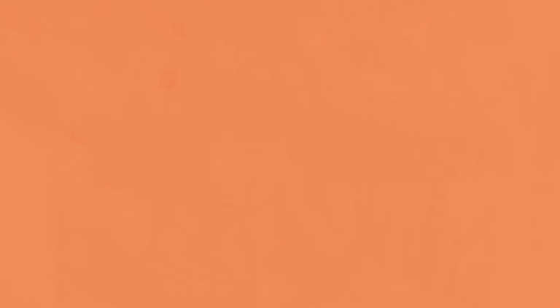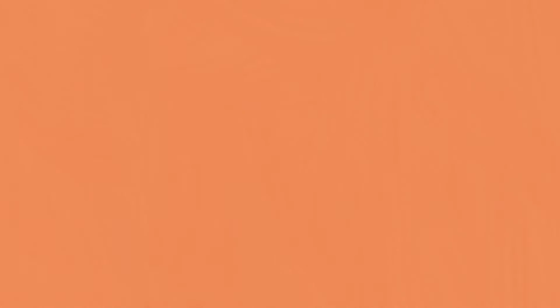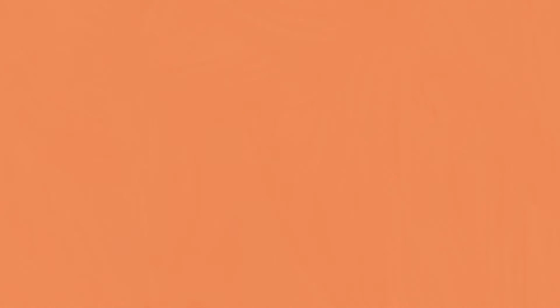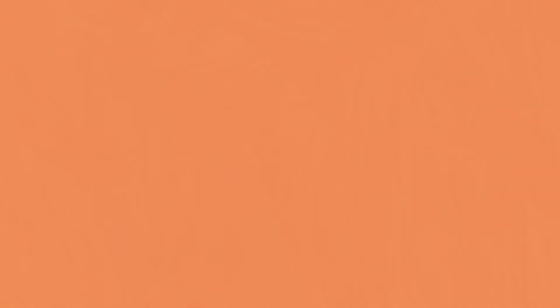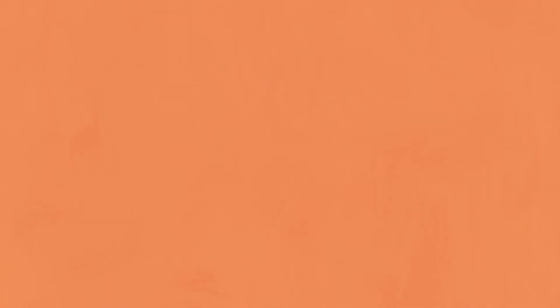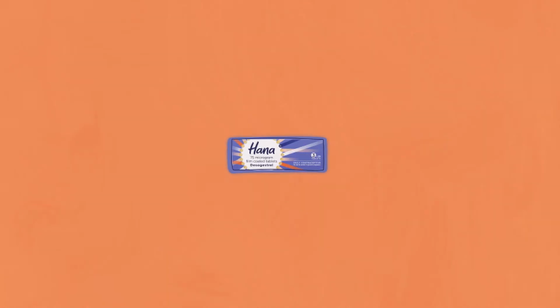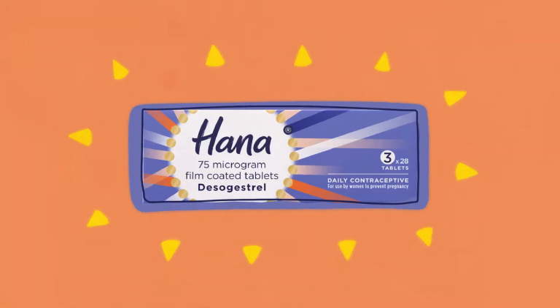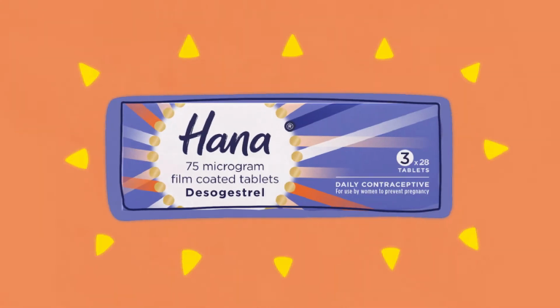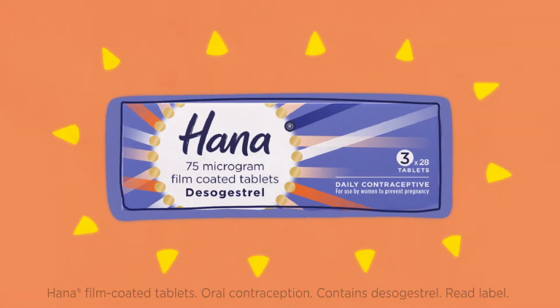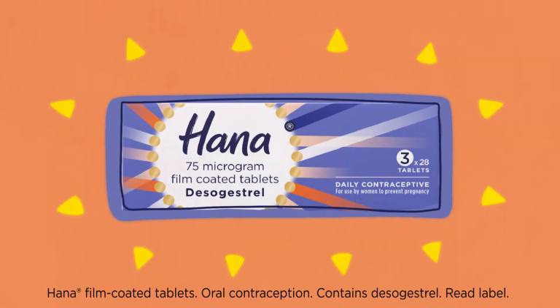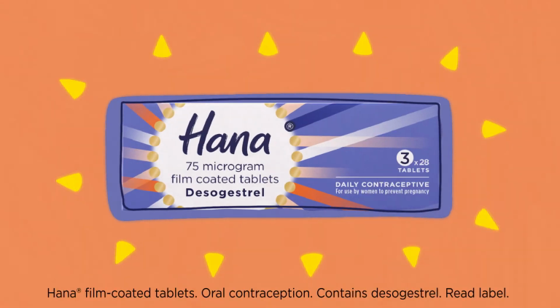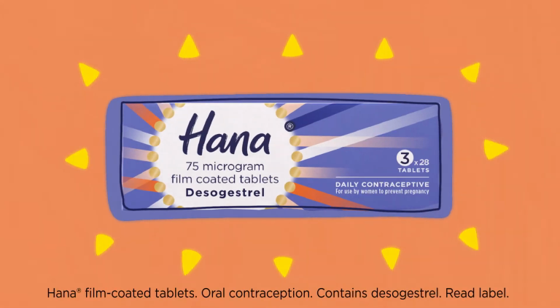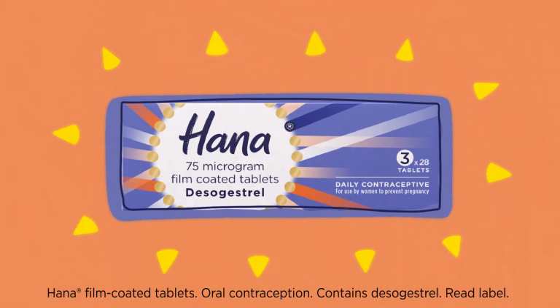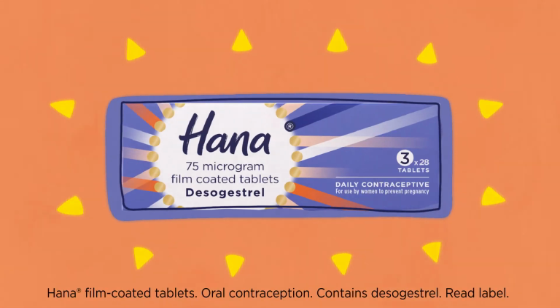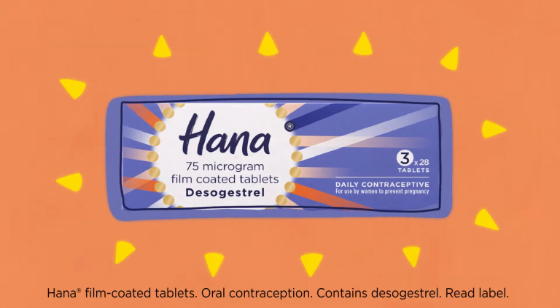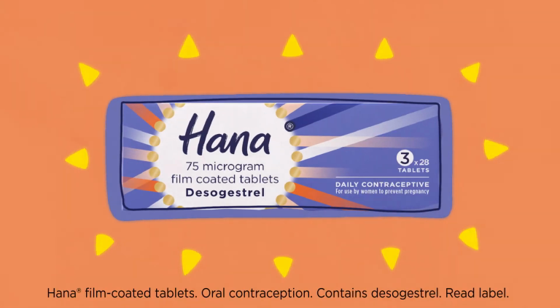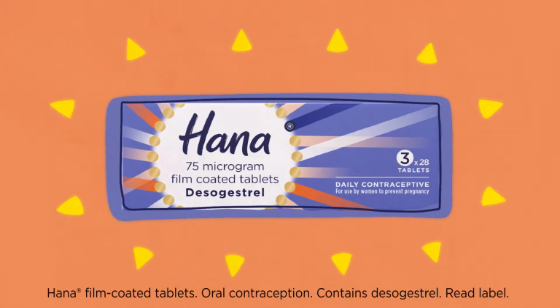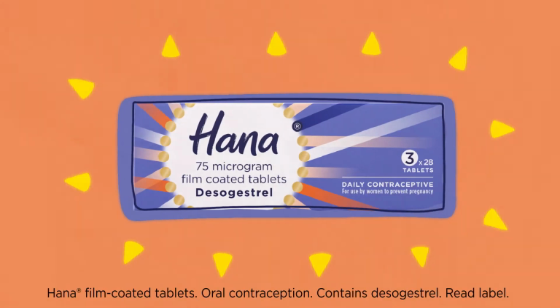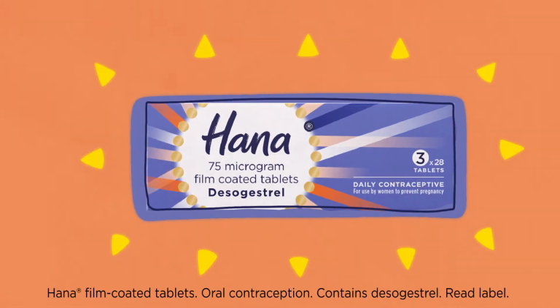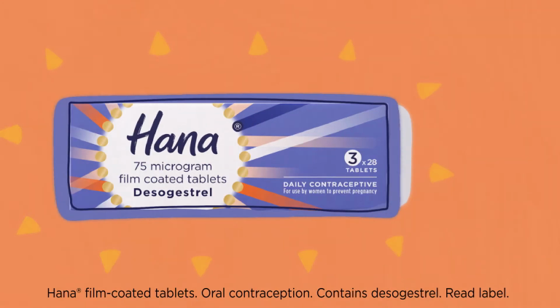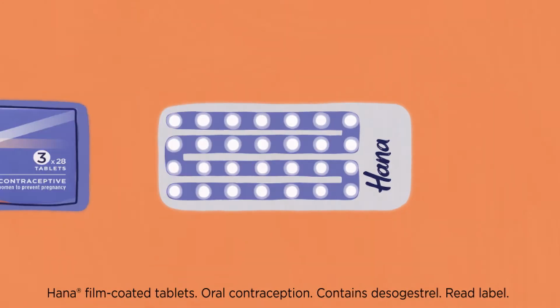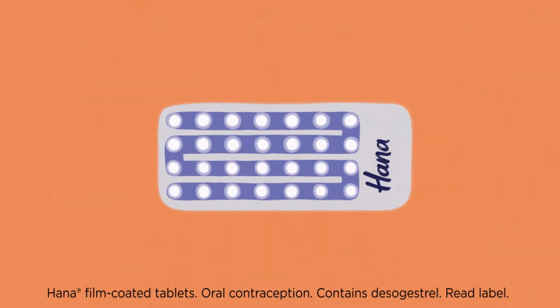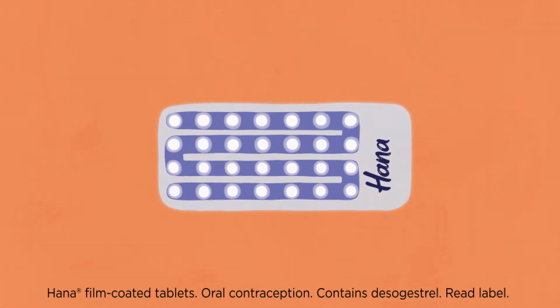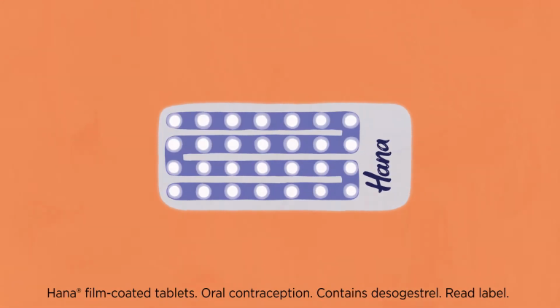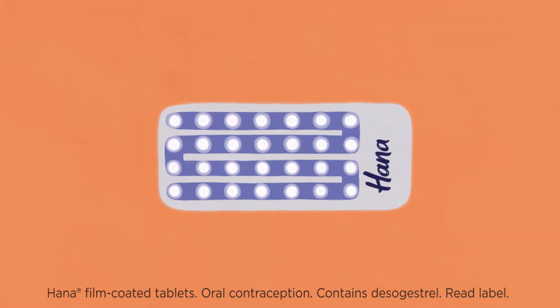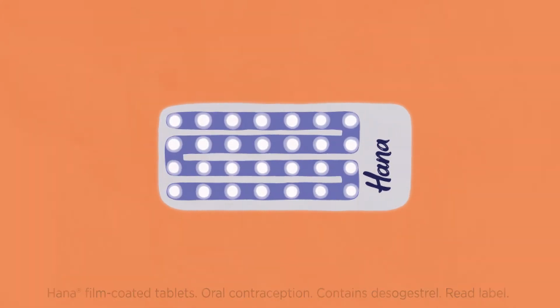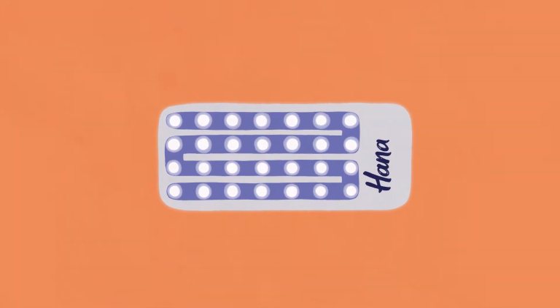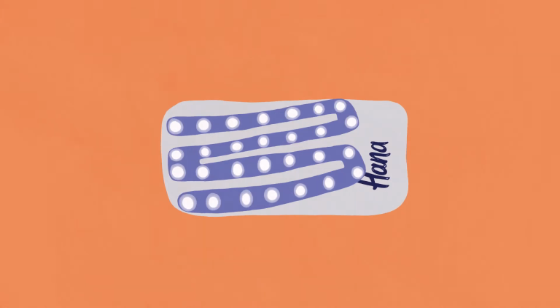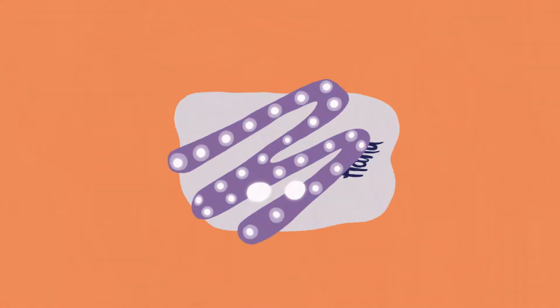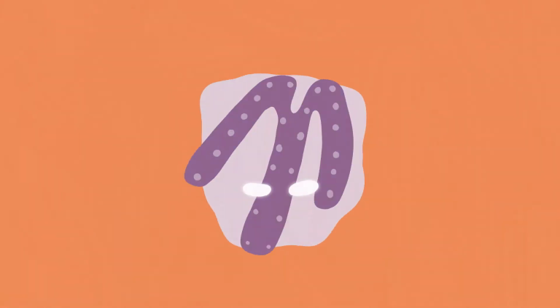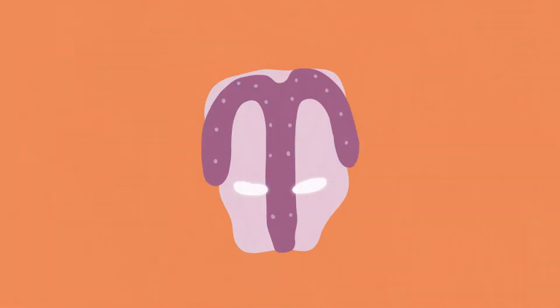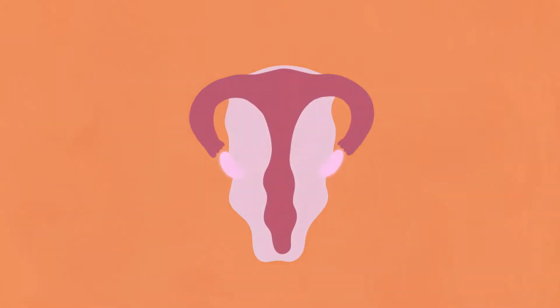Have you ever wondered how HANA, a progesterone-only contraceptive pill, works to help prevent pregnancy?